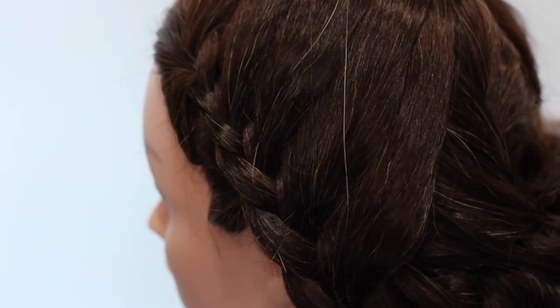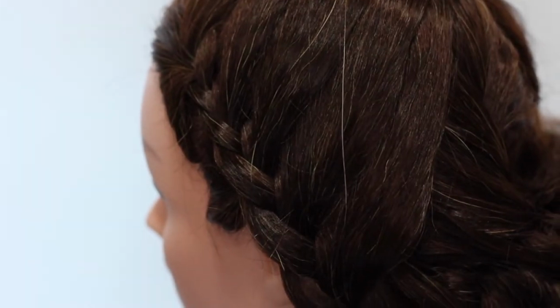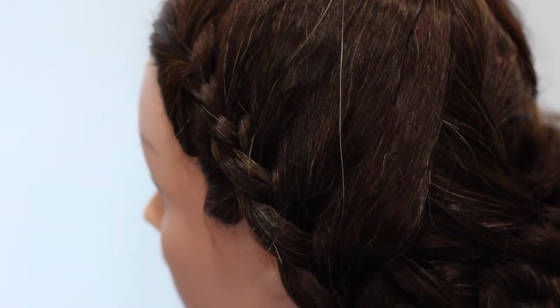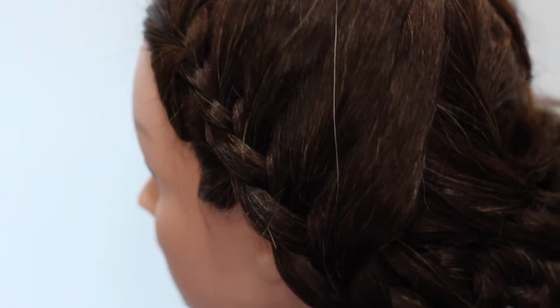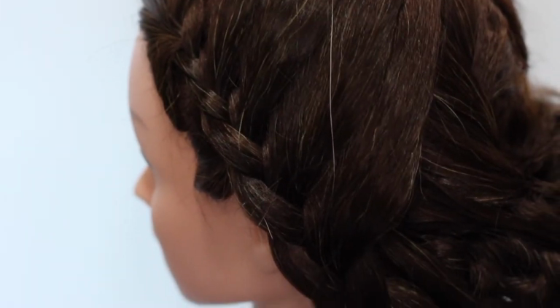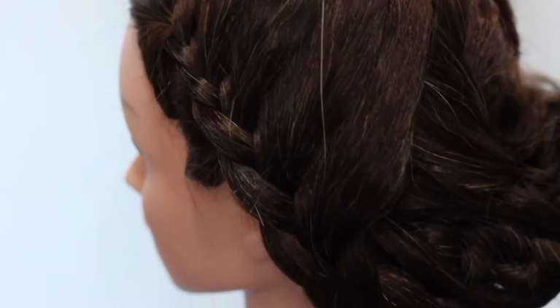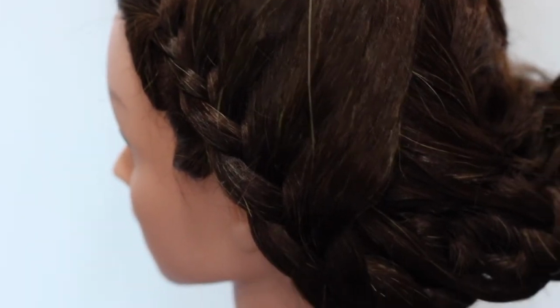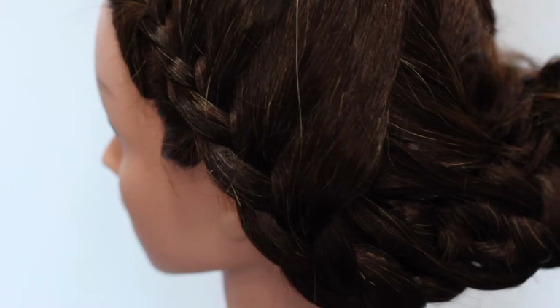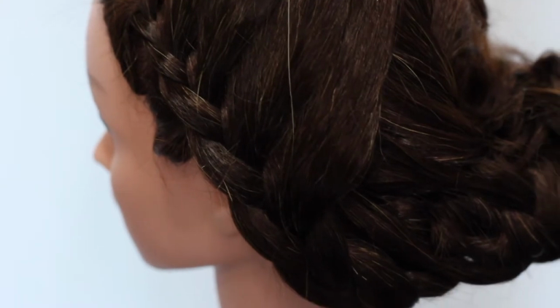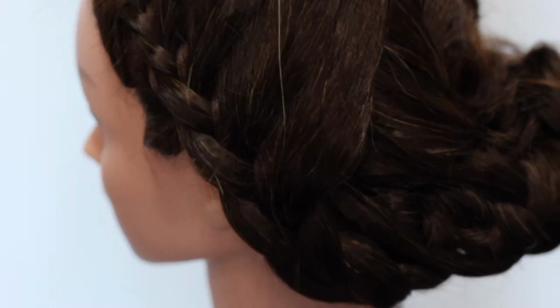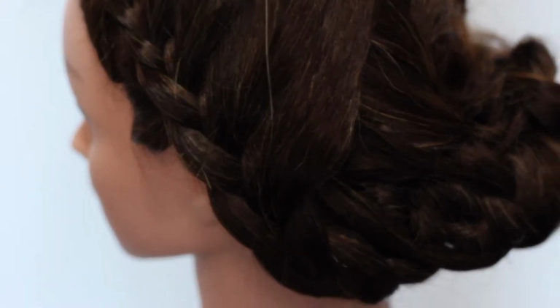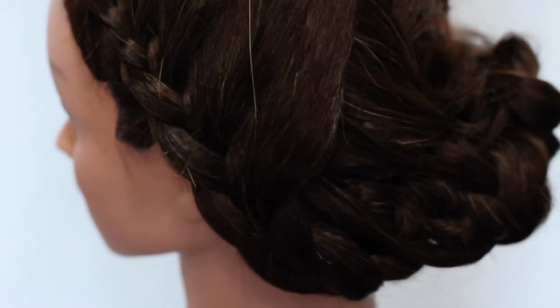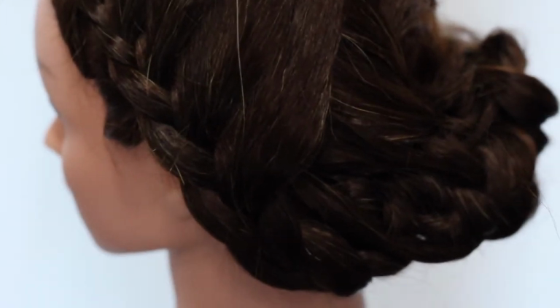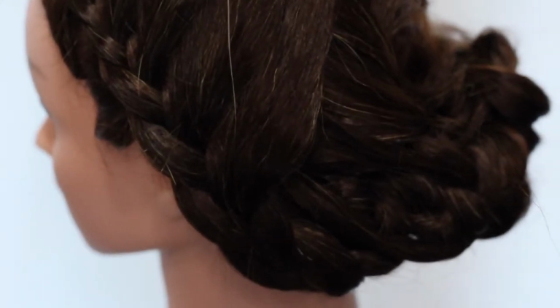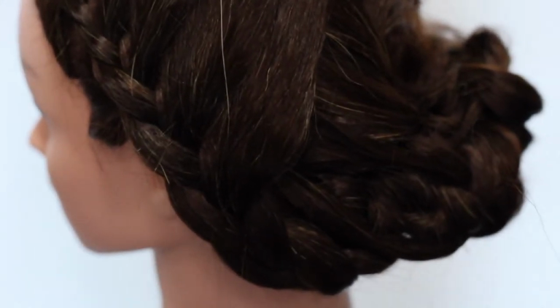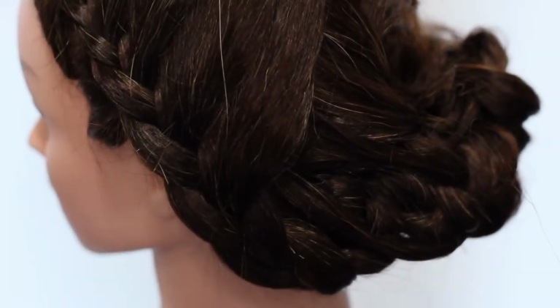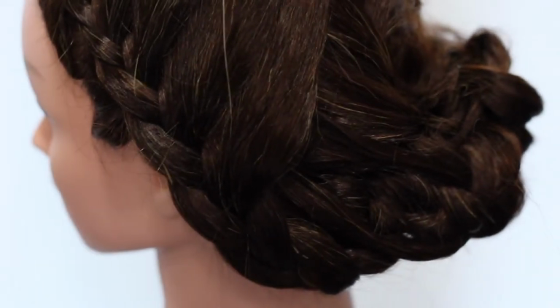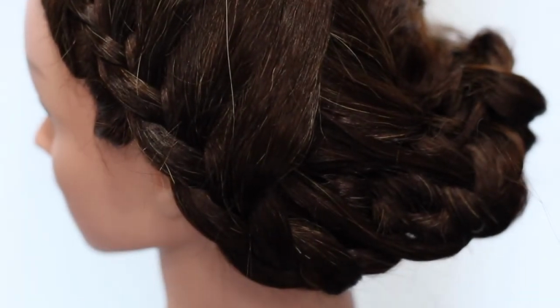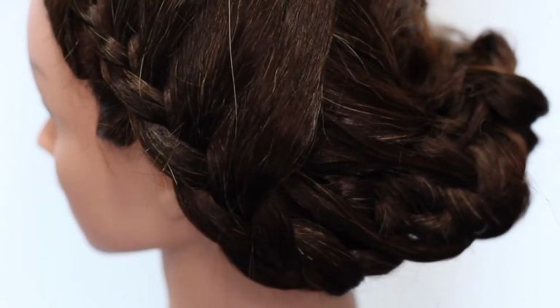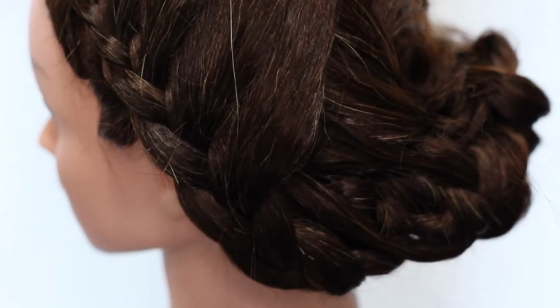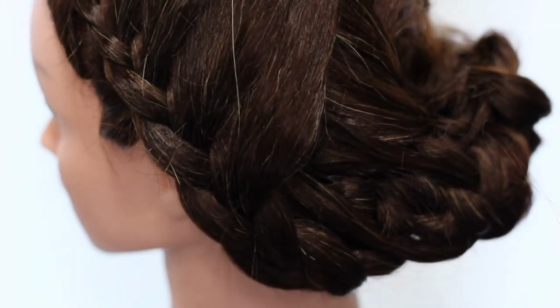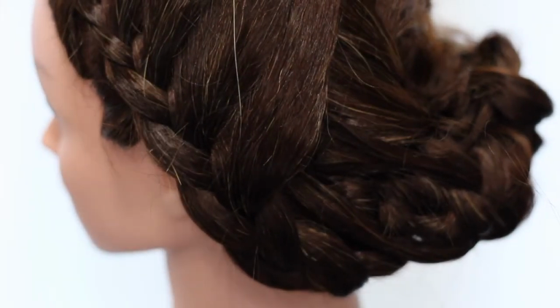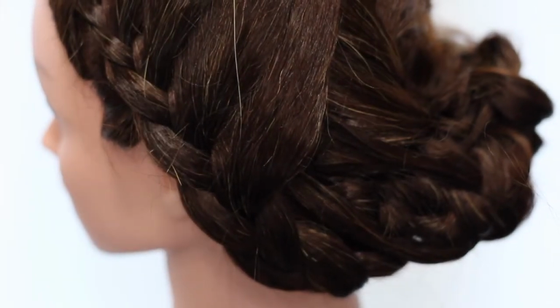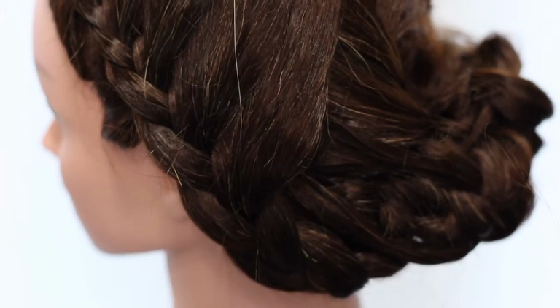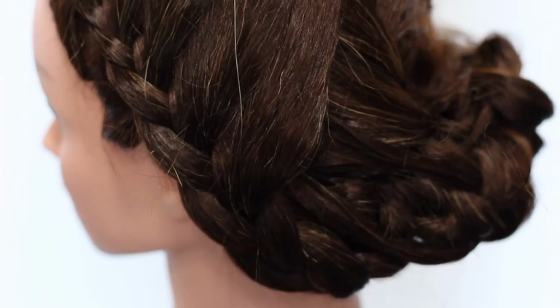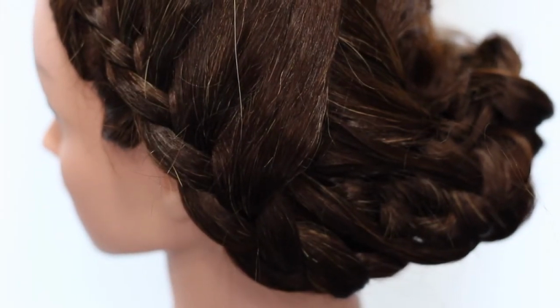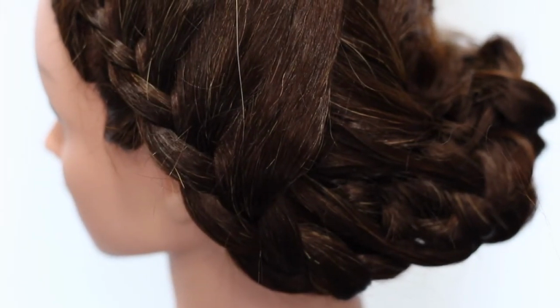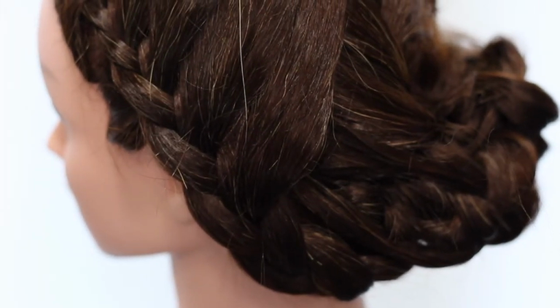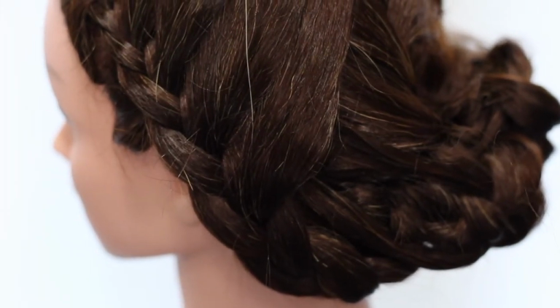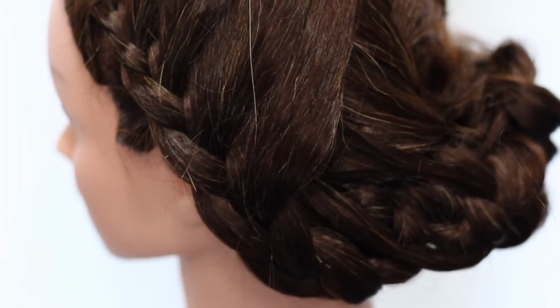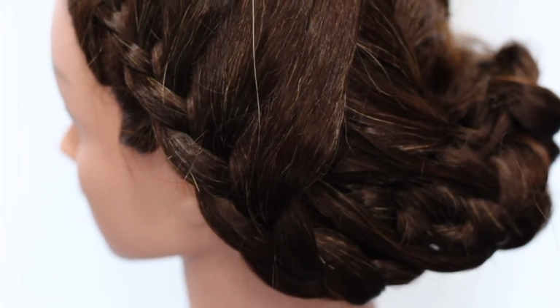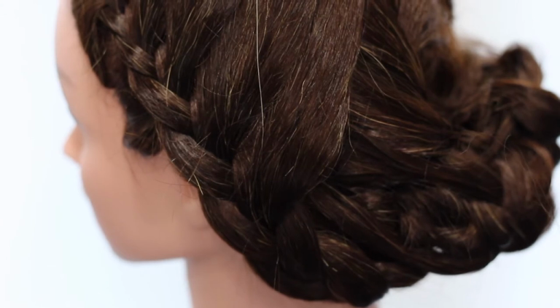And there you go. I really like this updo. I think it's cool. I think it's a nice, easy, really simple way to get a great look.